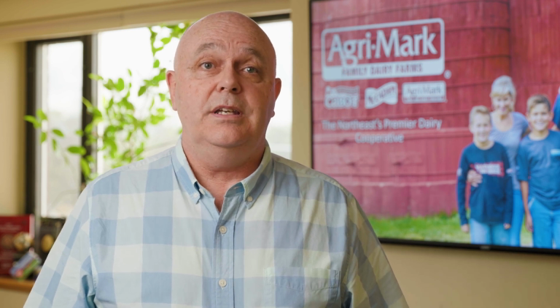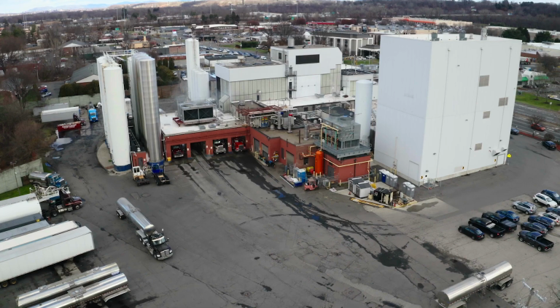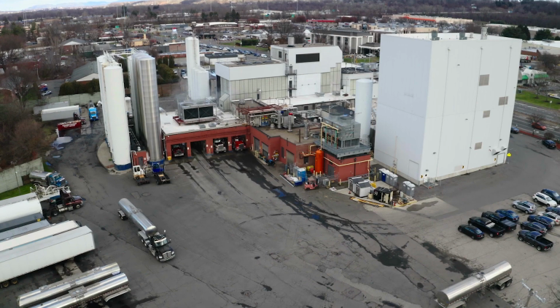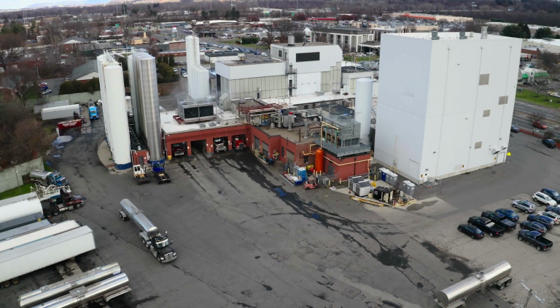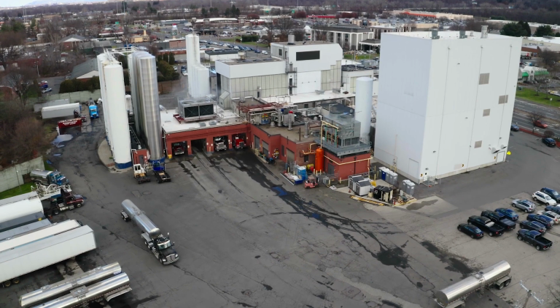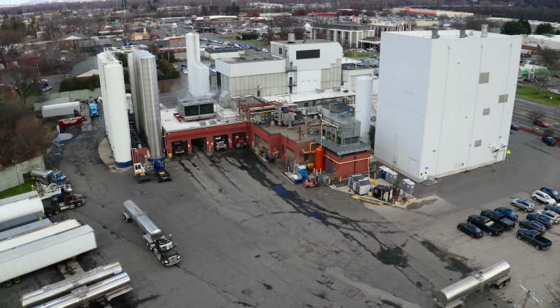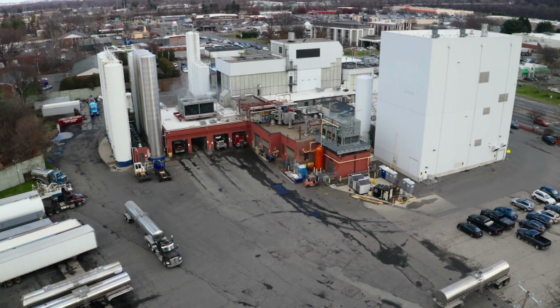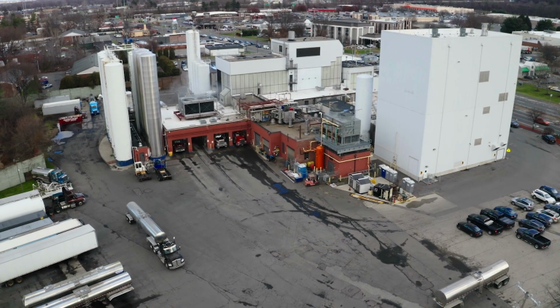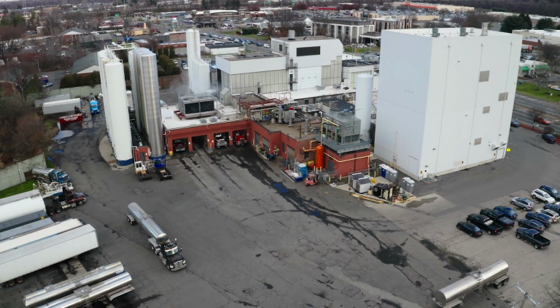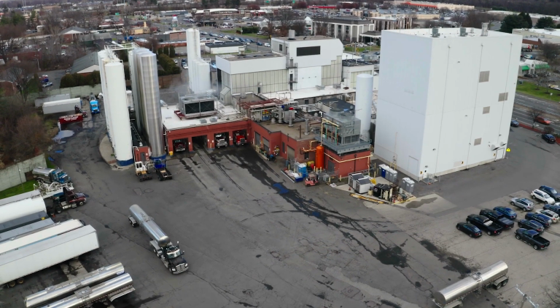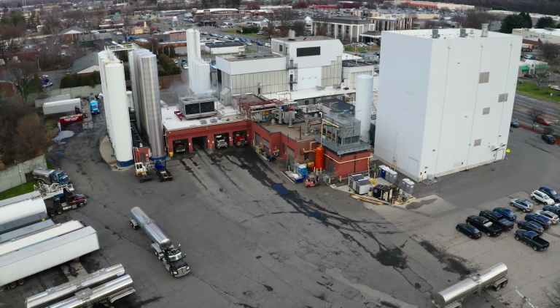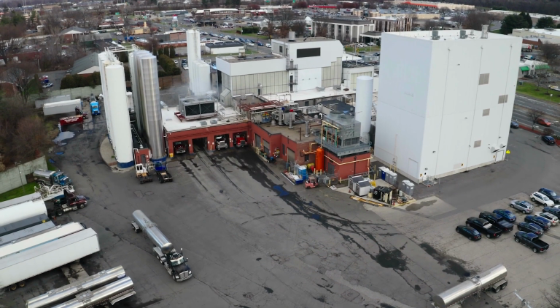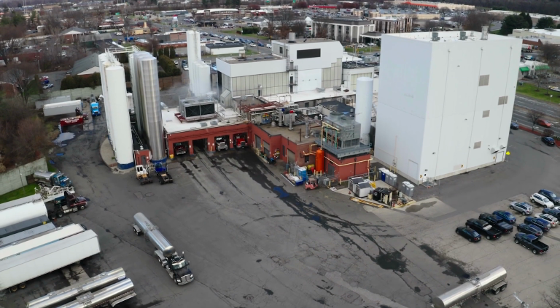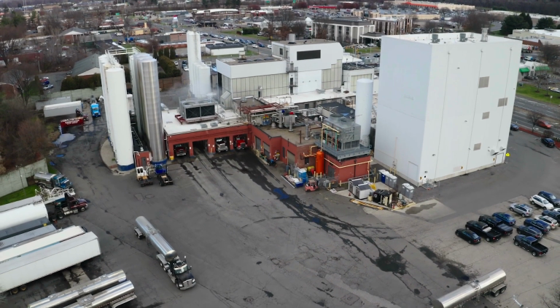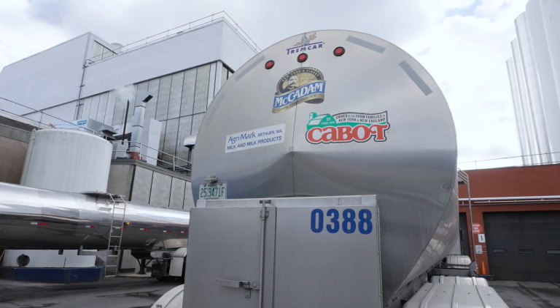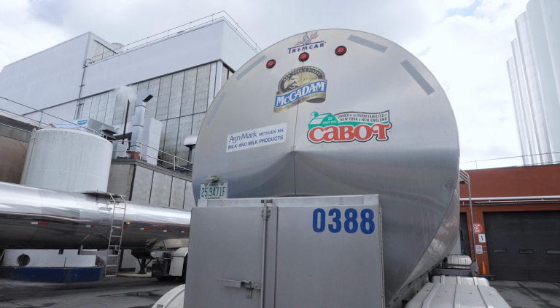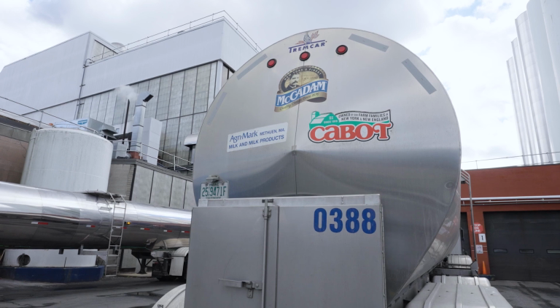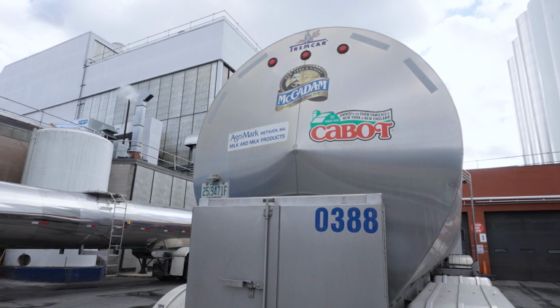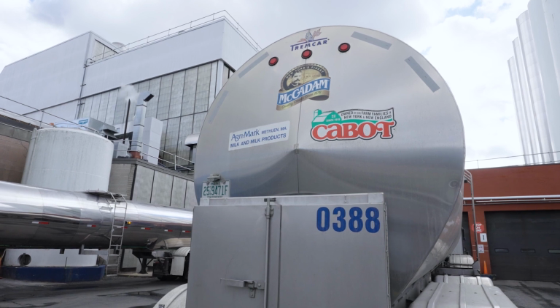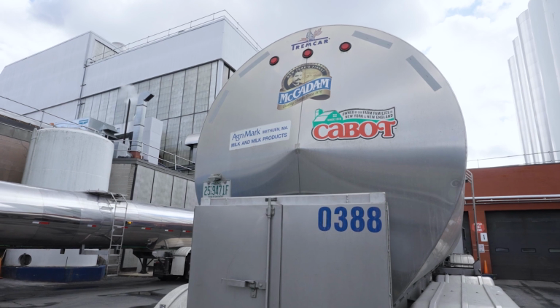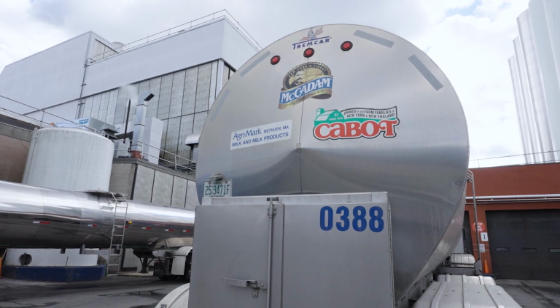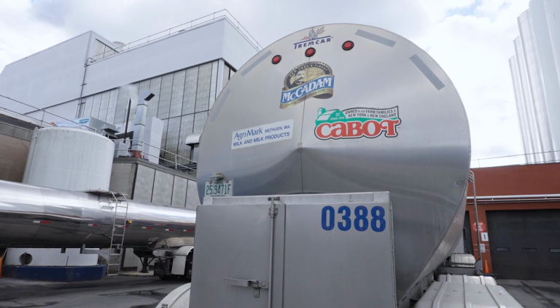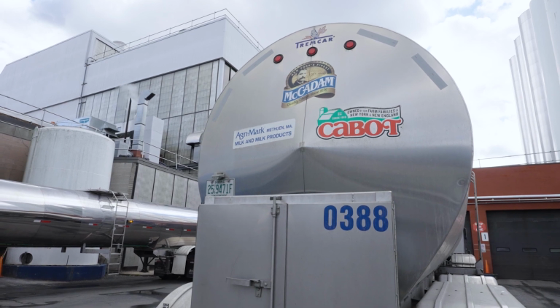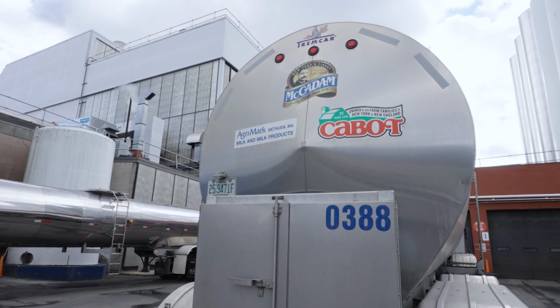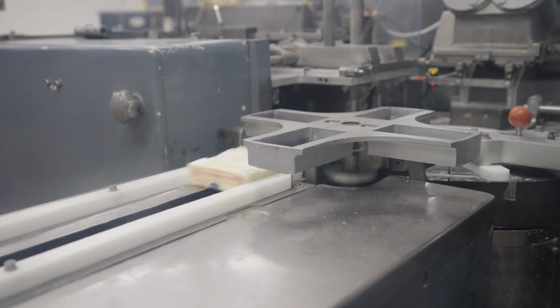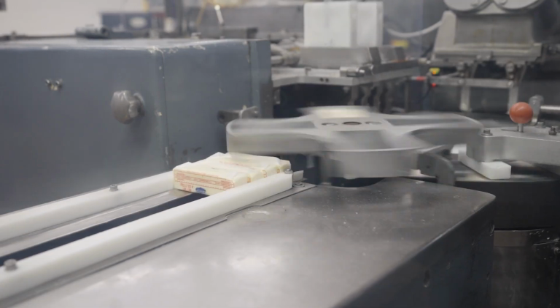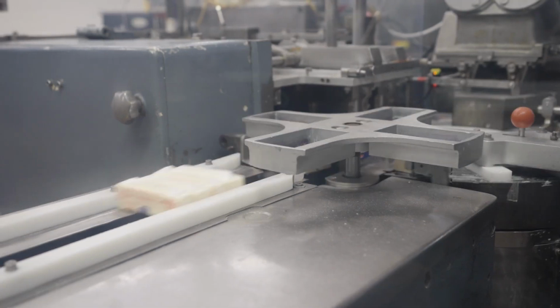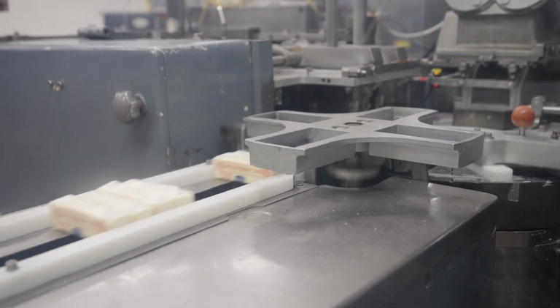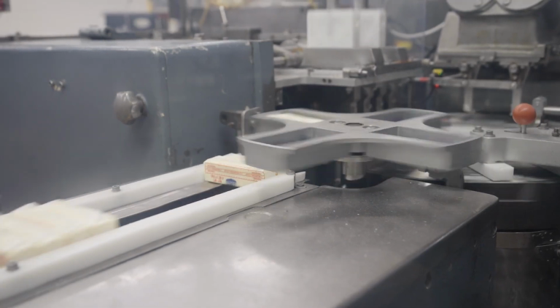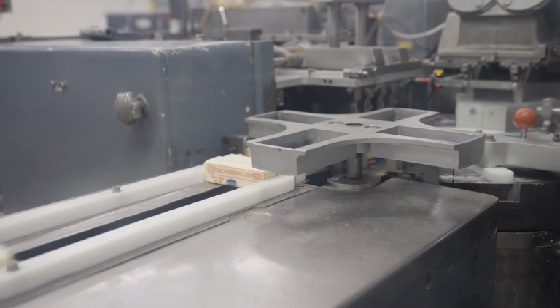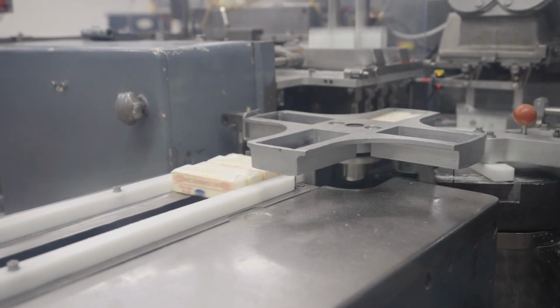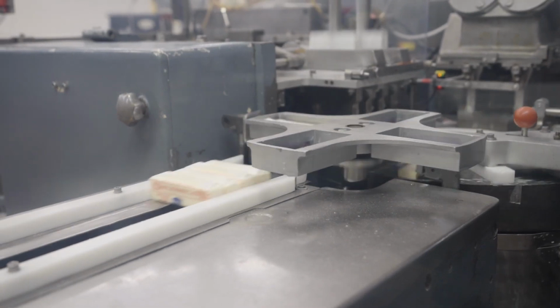We have four manufacturing plants, and among those plants we make a variety of dairy products.